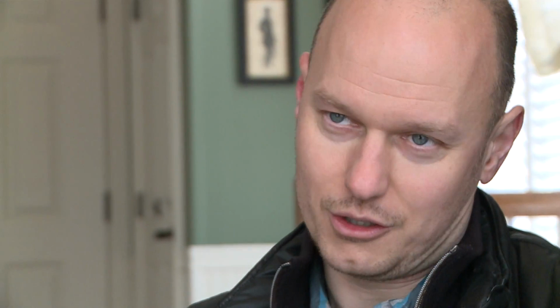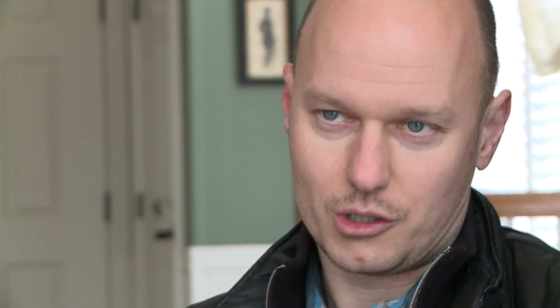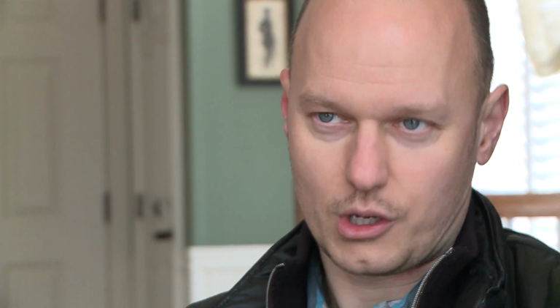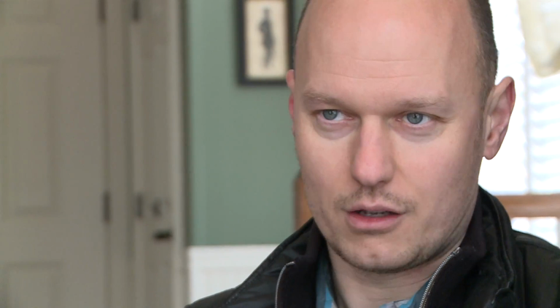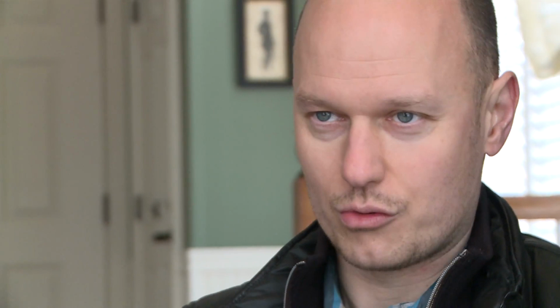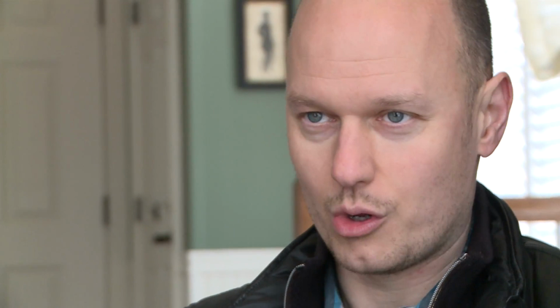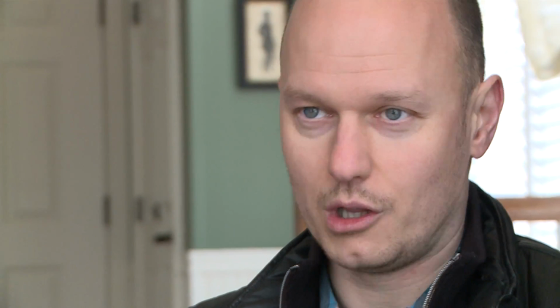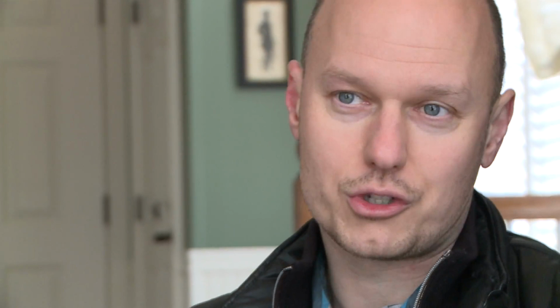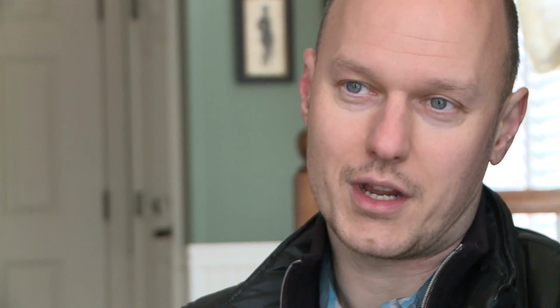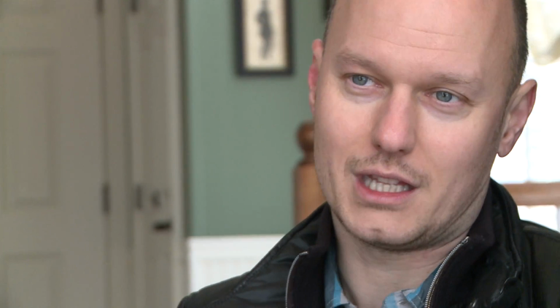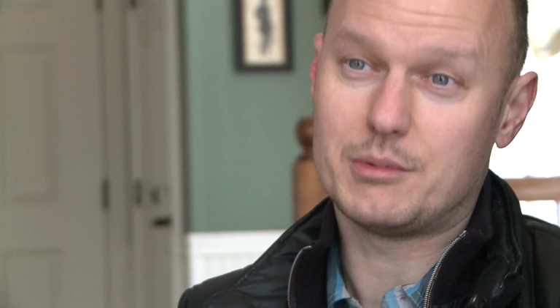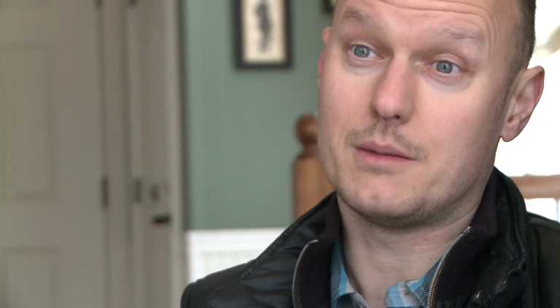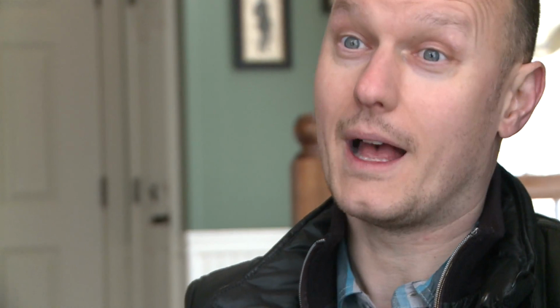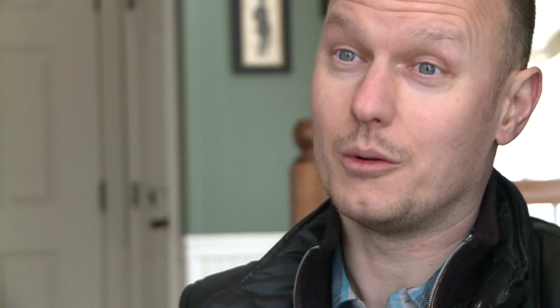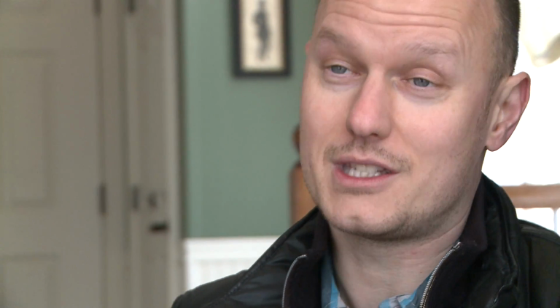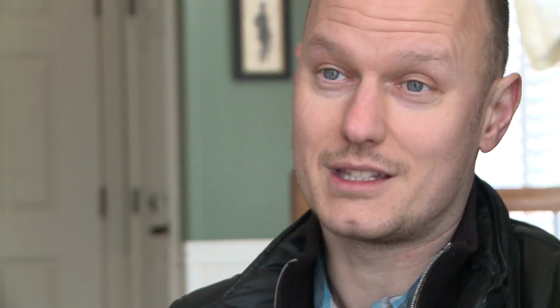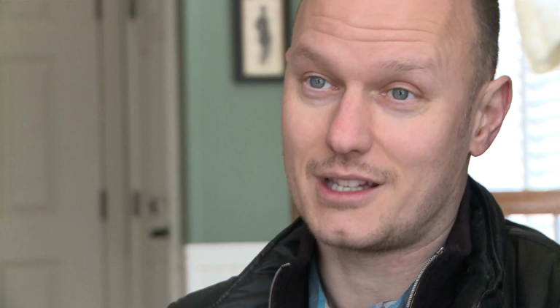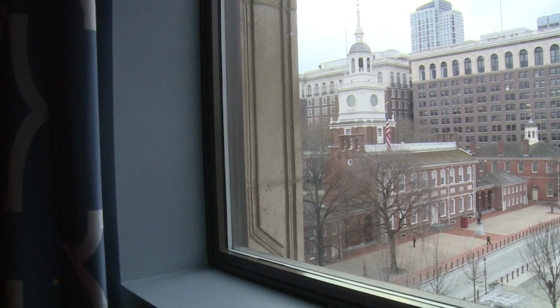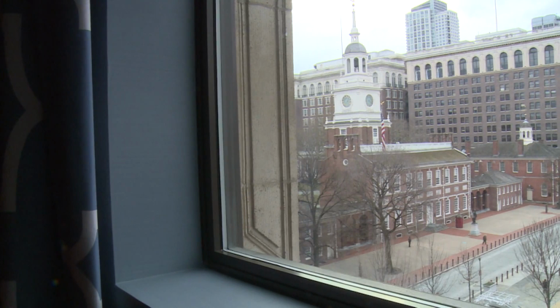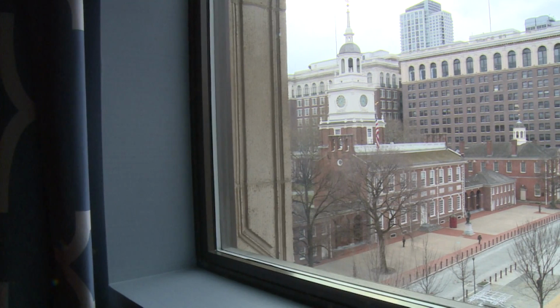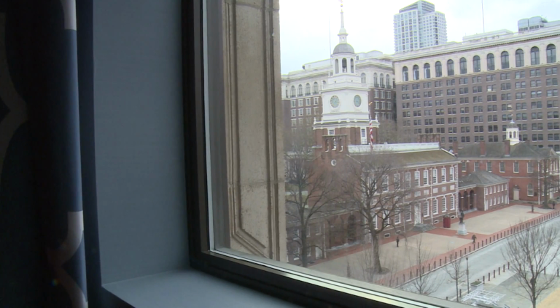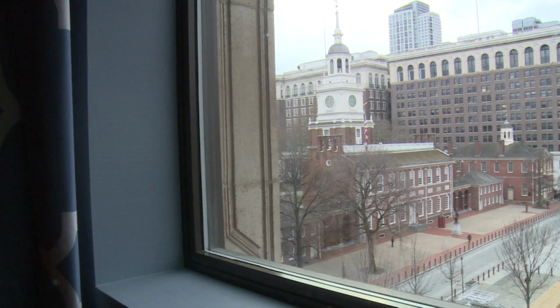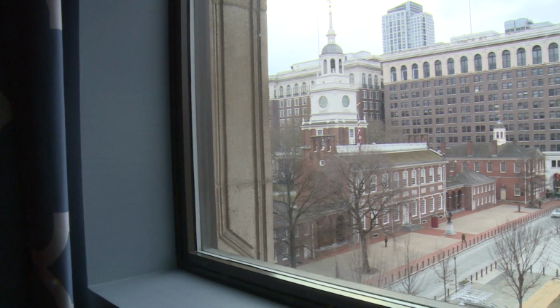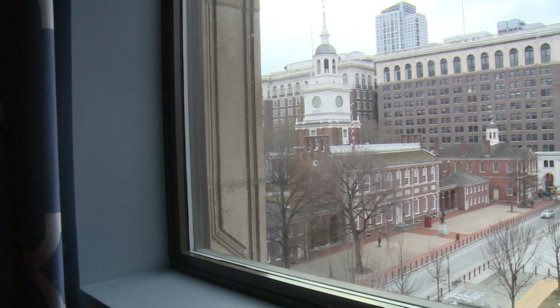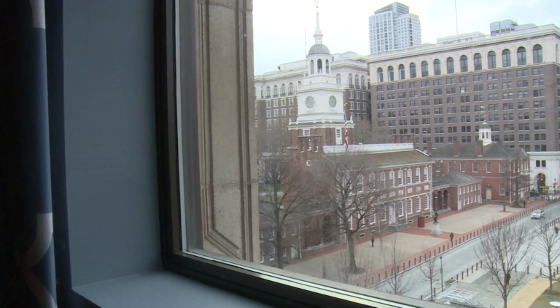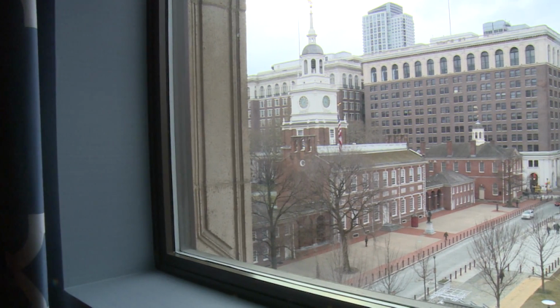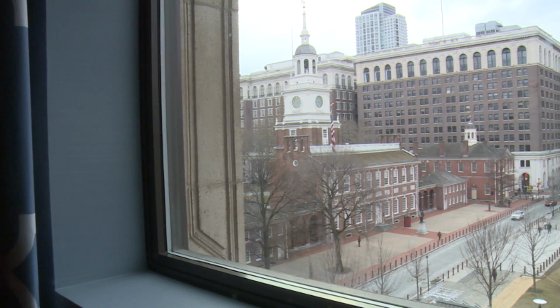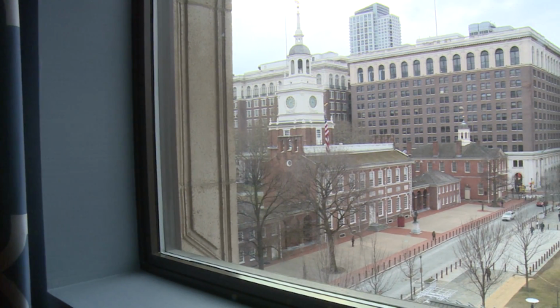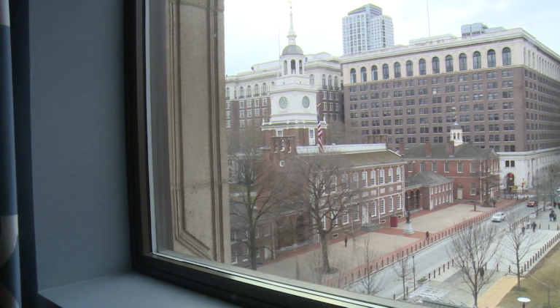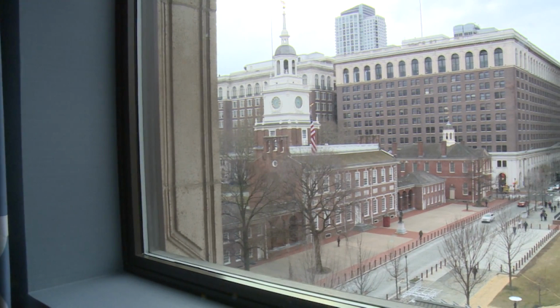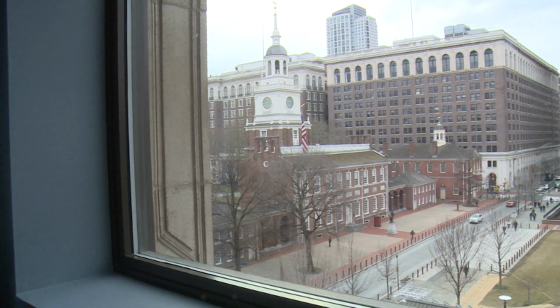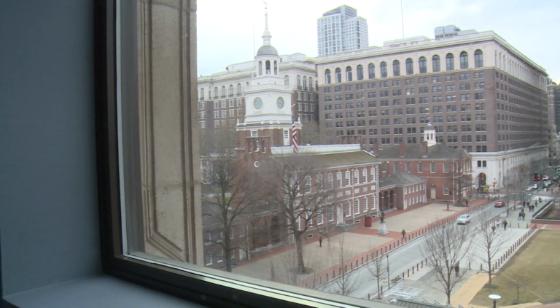The views and location — well, you know, a stone's throw away from Independence Hall, and you can look out of your room and look straight at the Liberty Bell, which is one of the key reasons that people will visit Philadelphia.